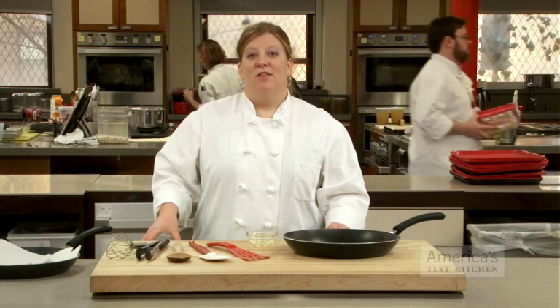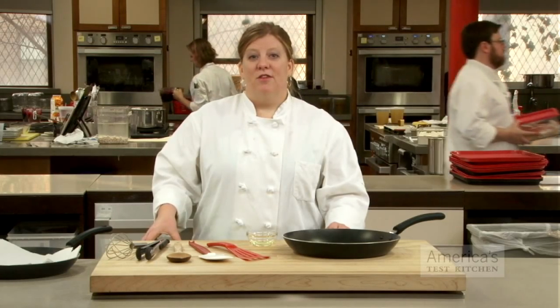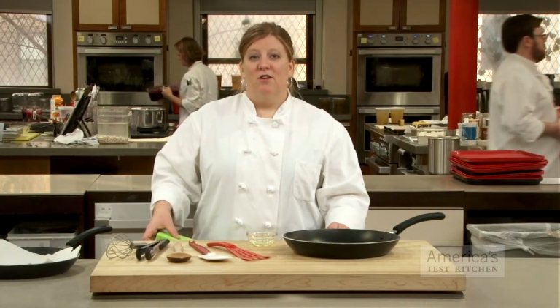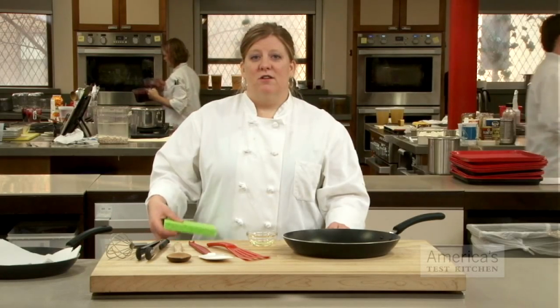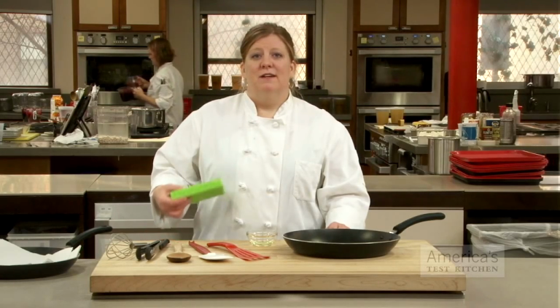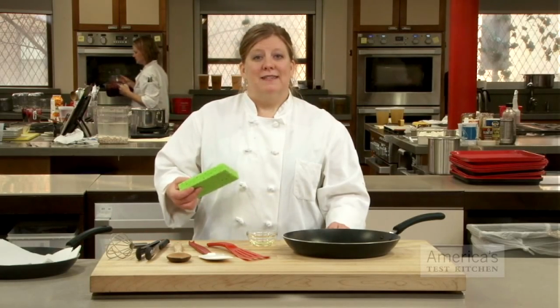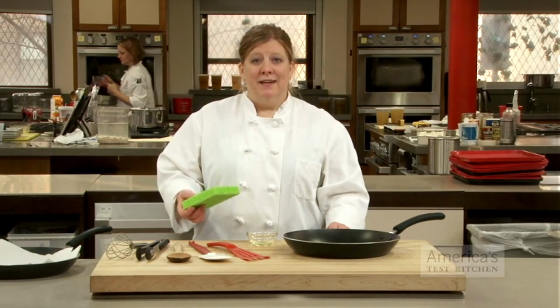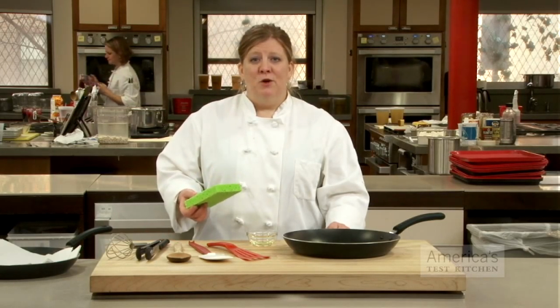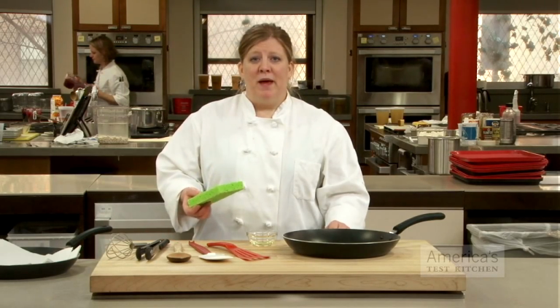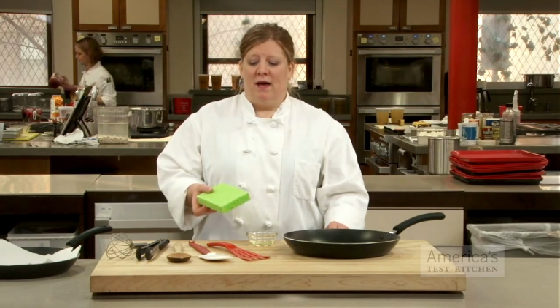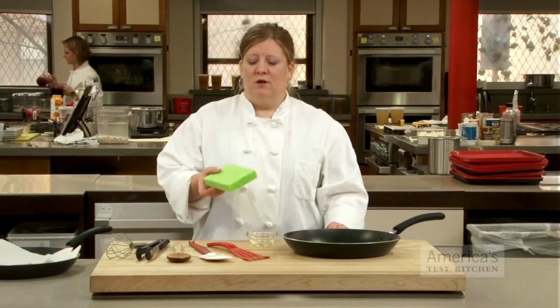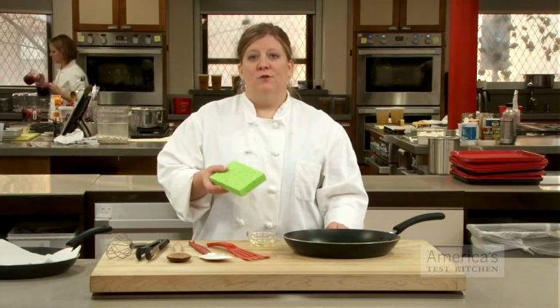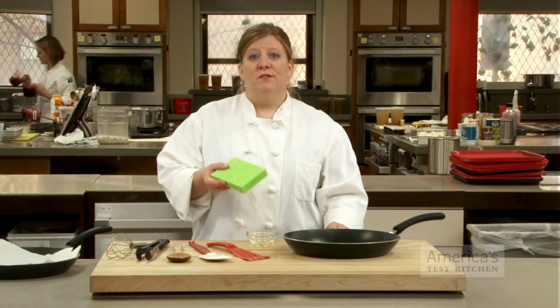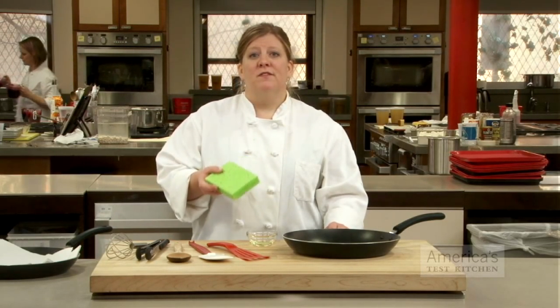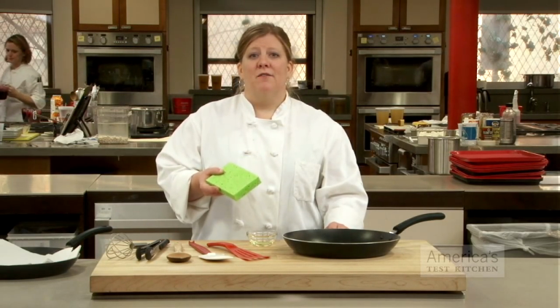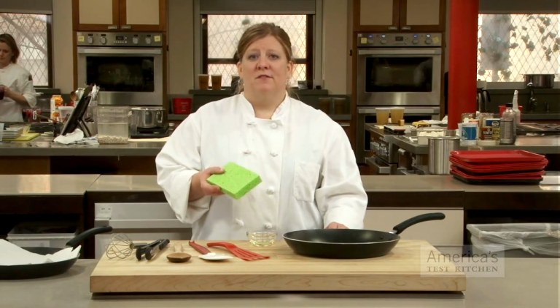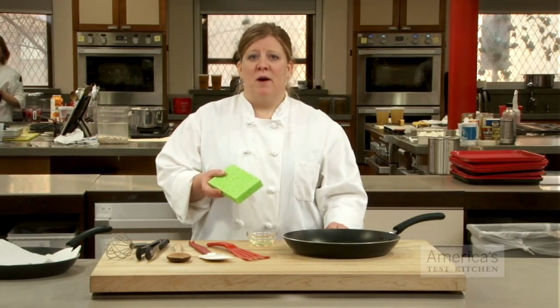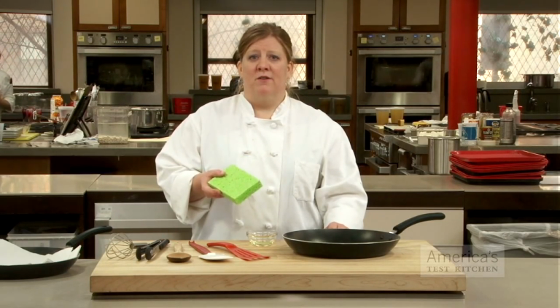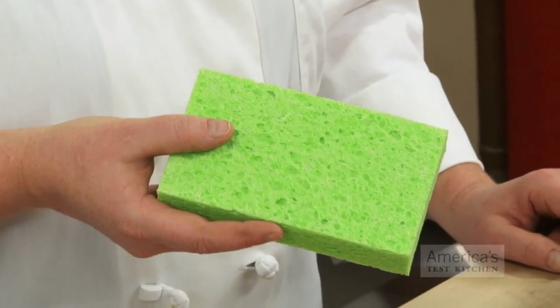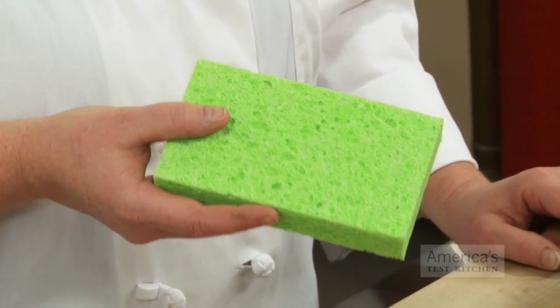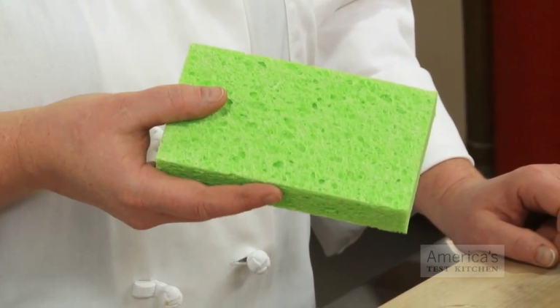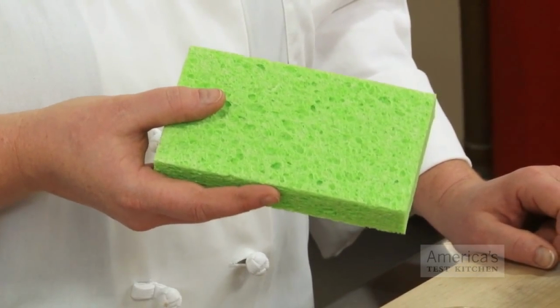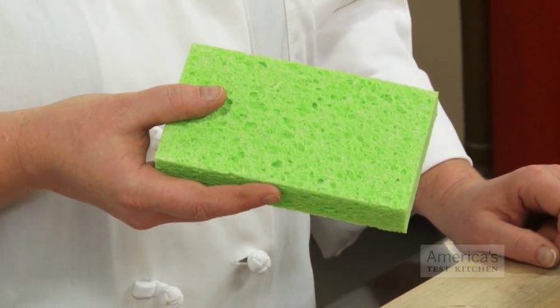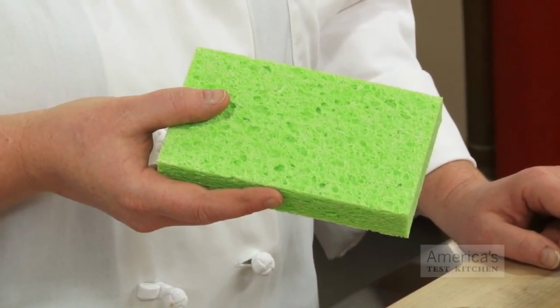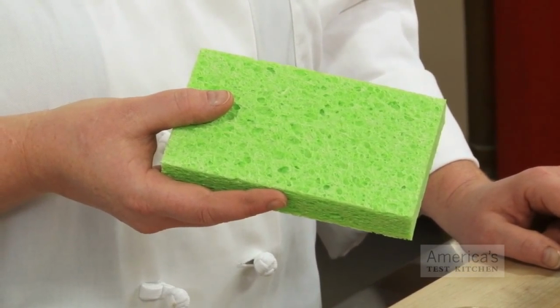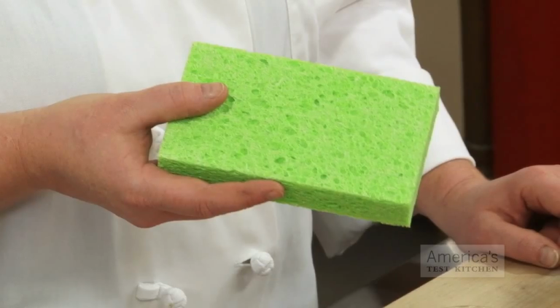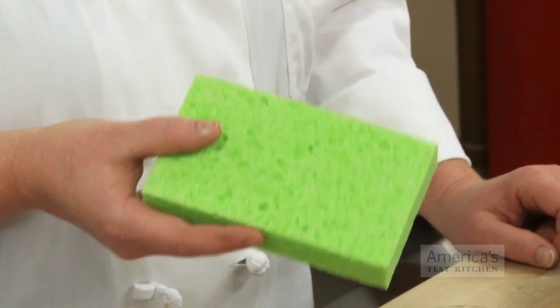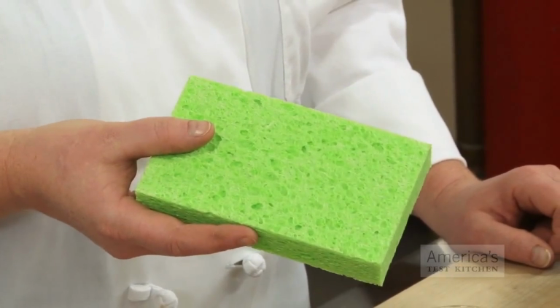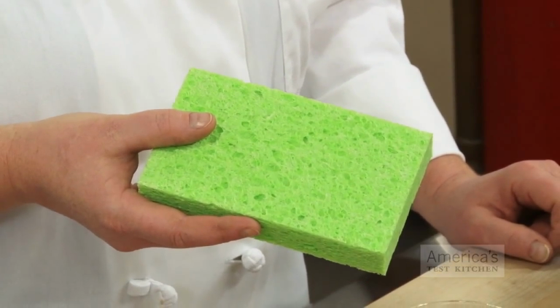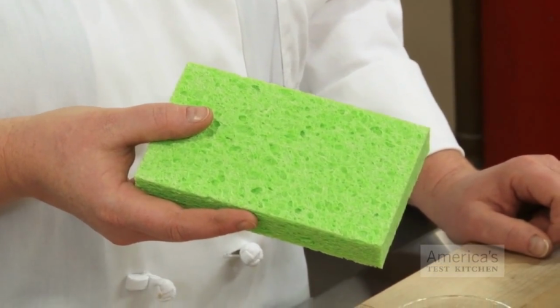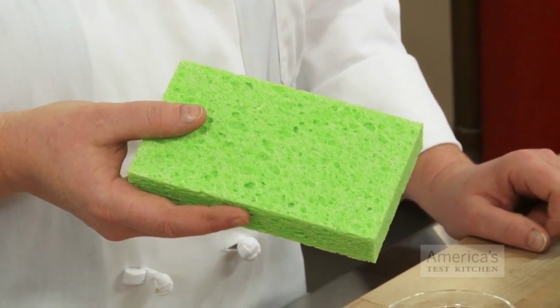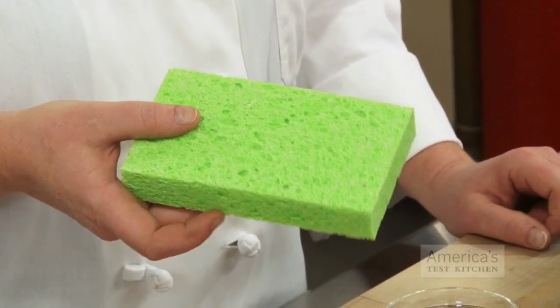Third, to clean your pan, use a soft sponge and avoid any kind of abrasive scrubbers.